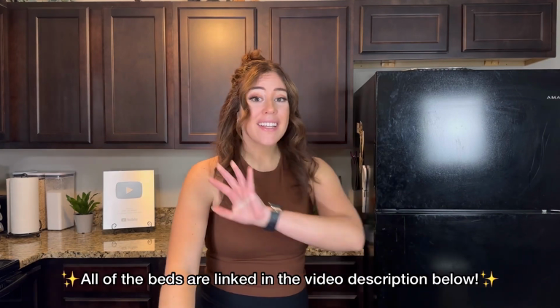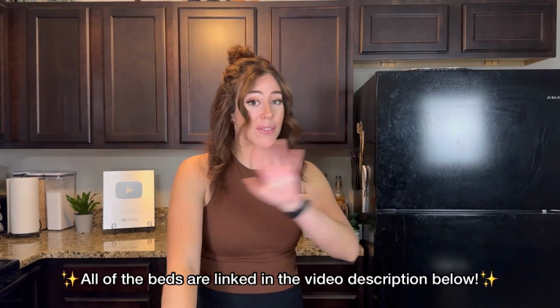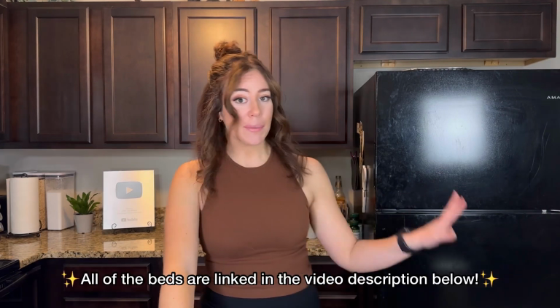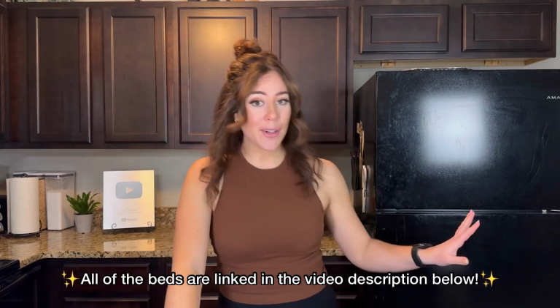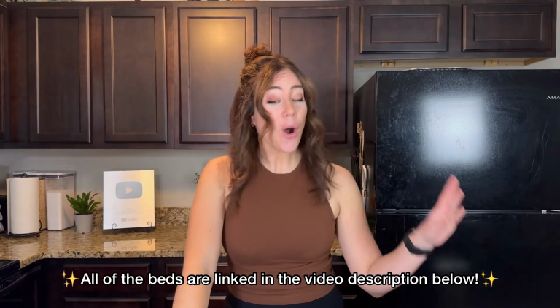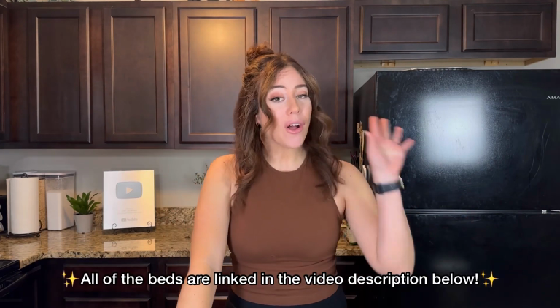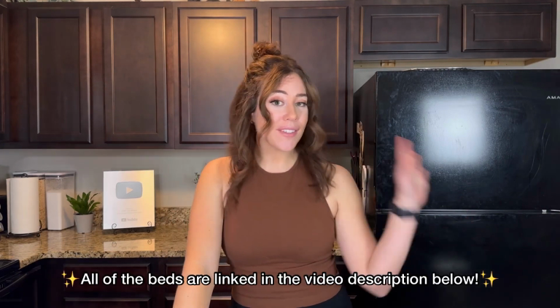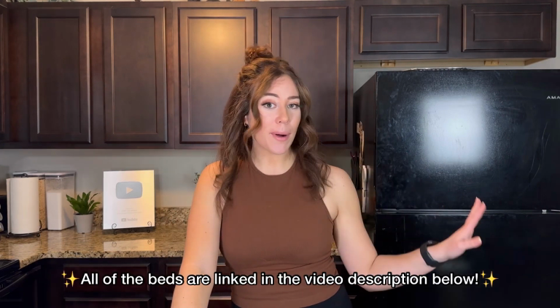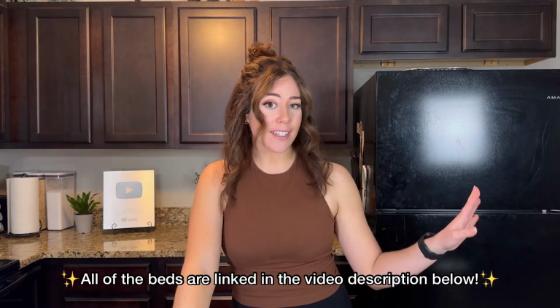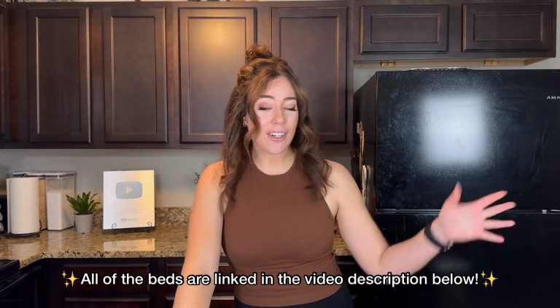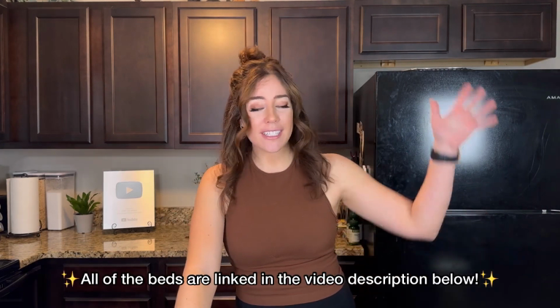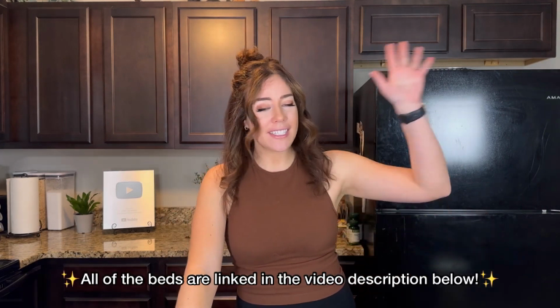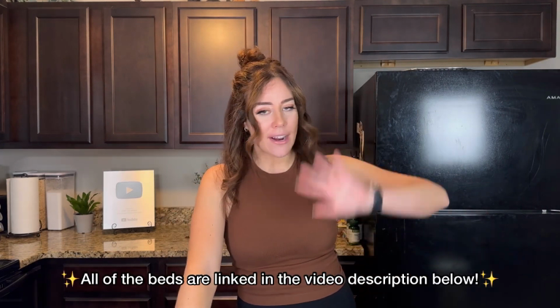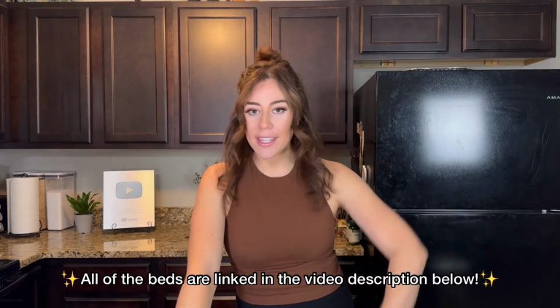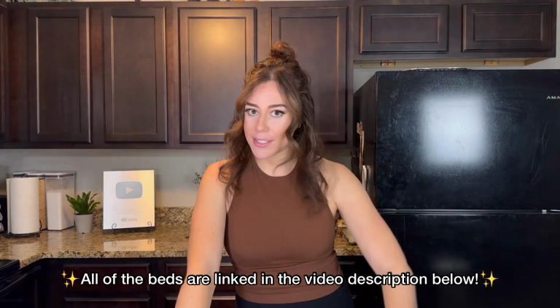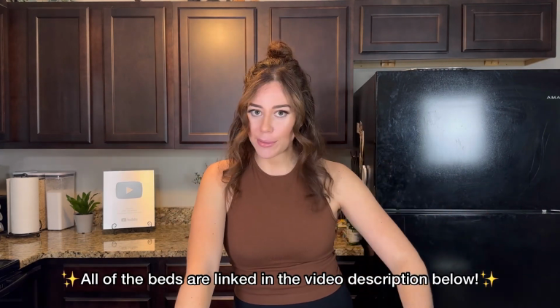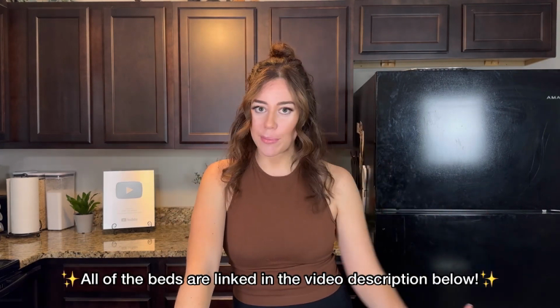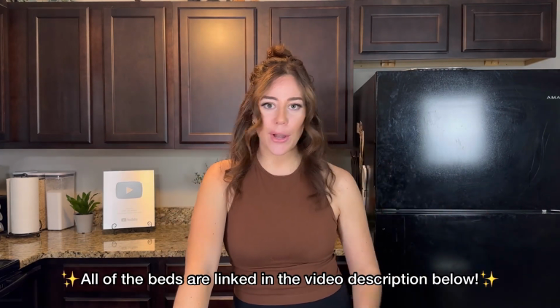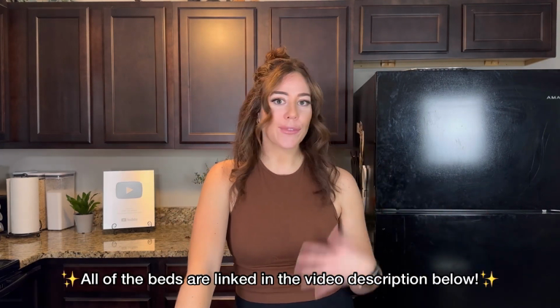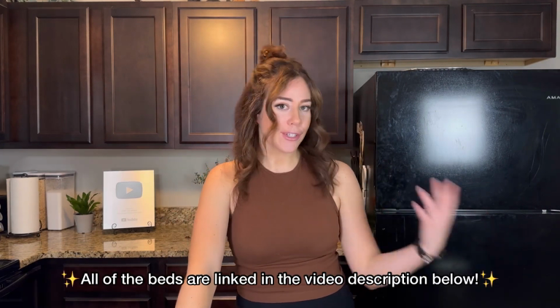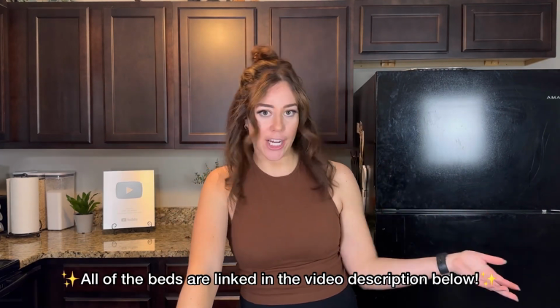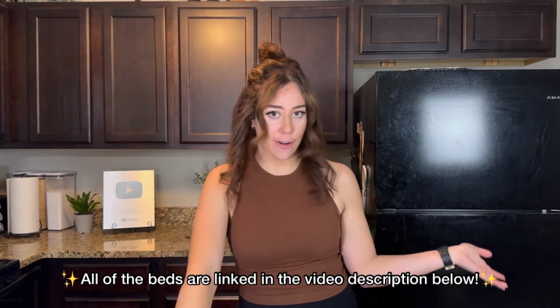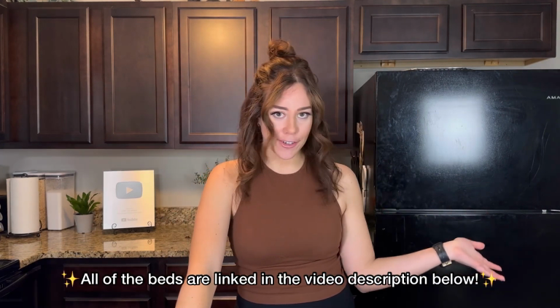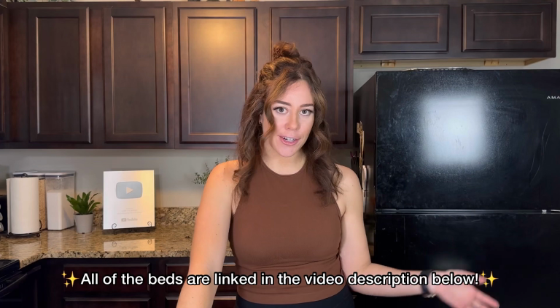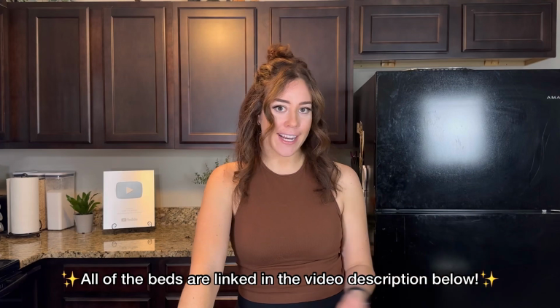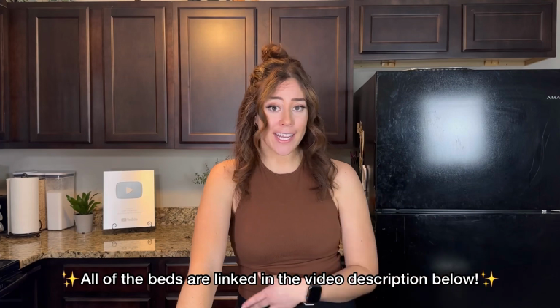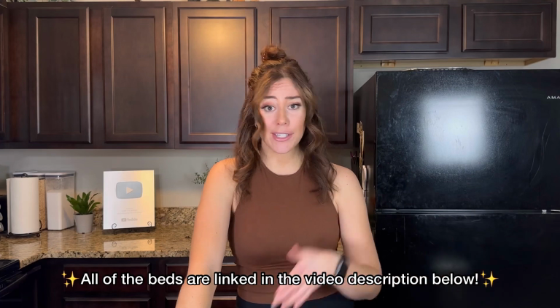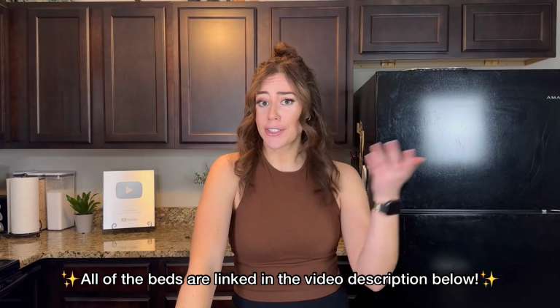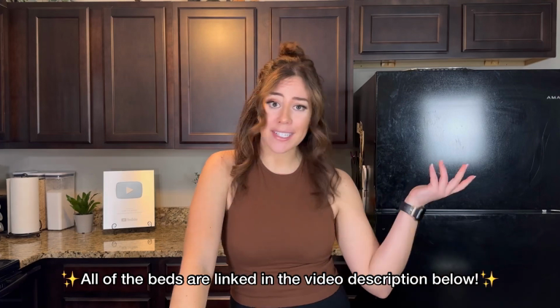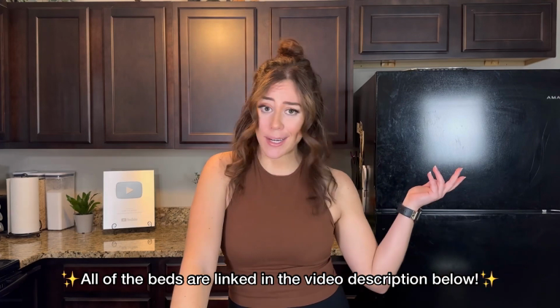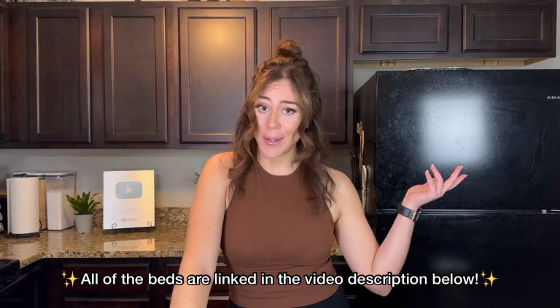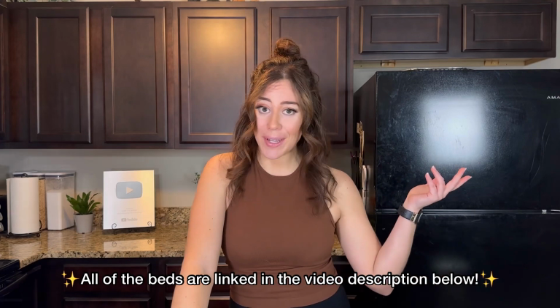As a reminder, all of these products are listed down in the description below for you to check out further, in case you're interested in one of them.